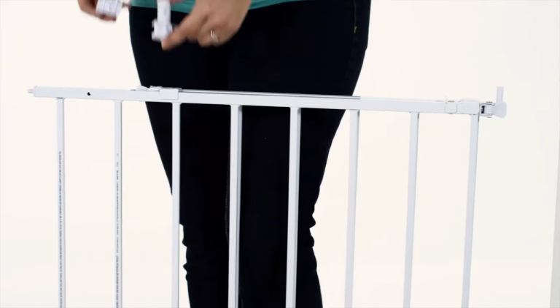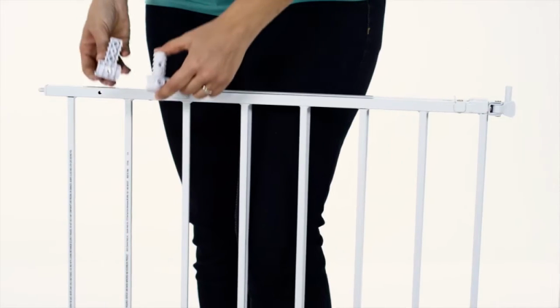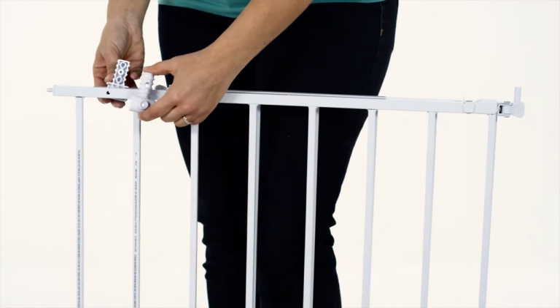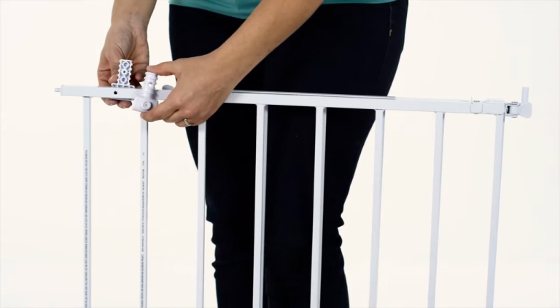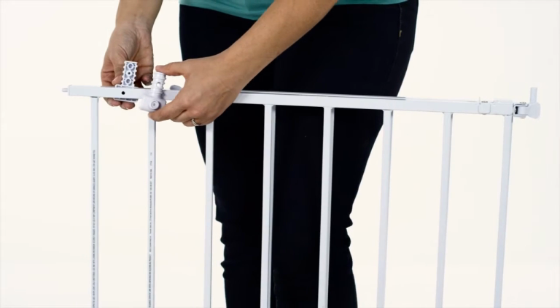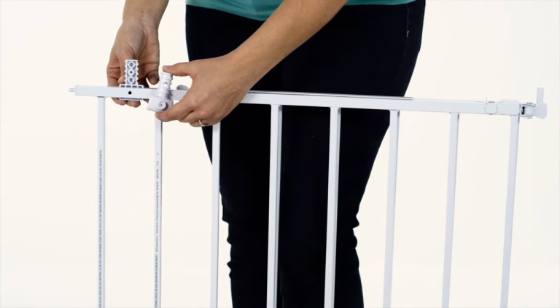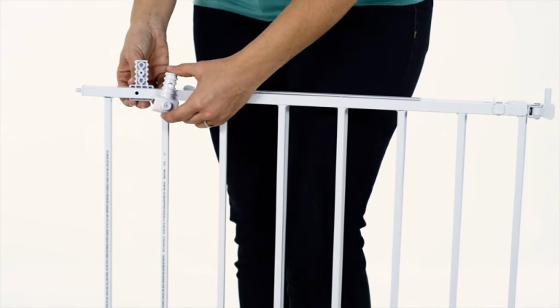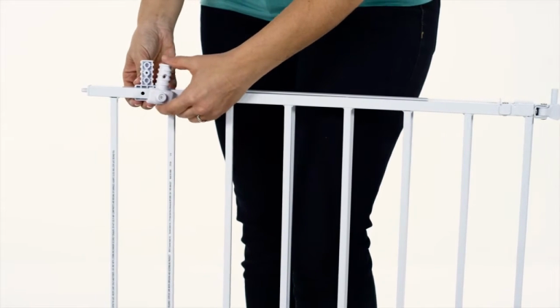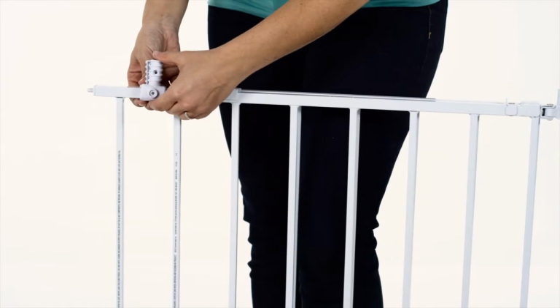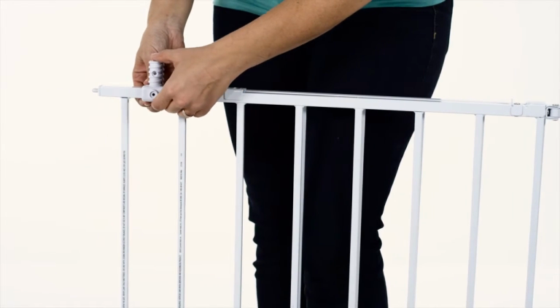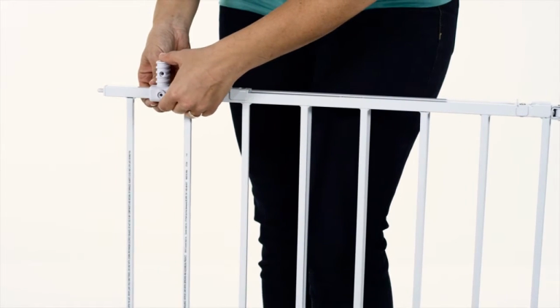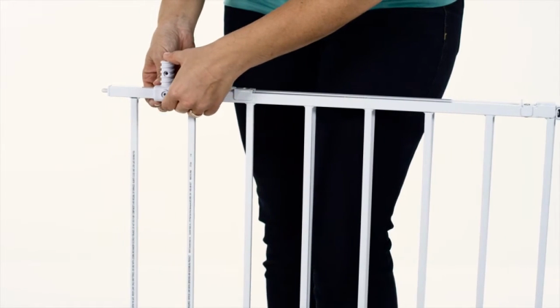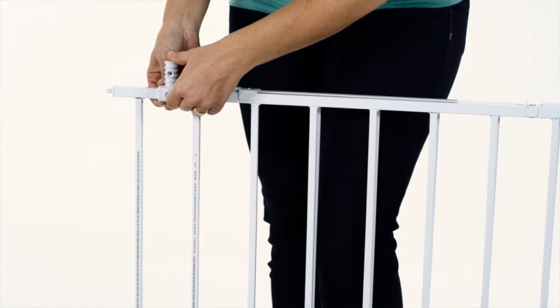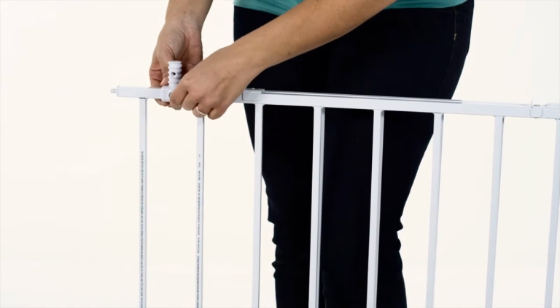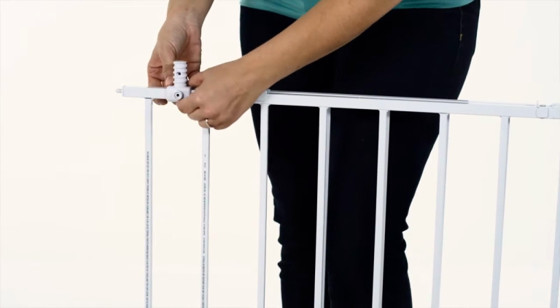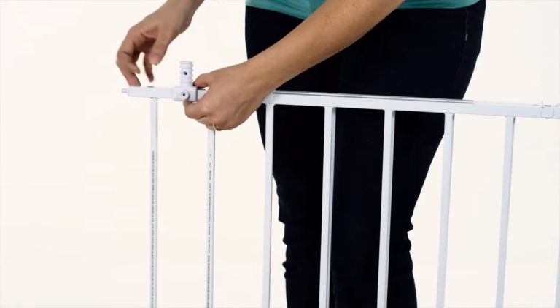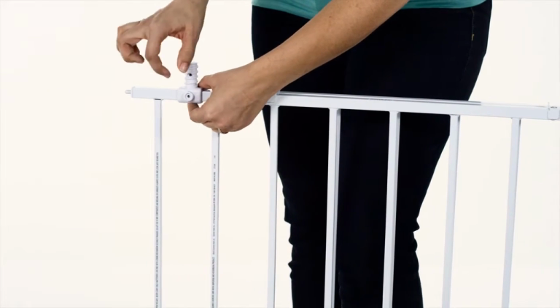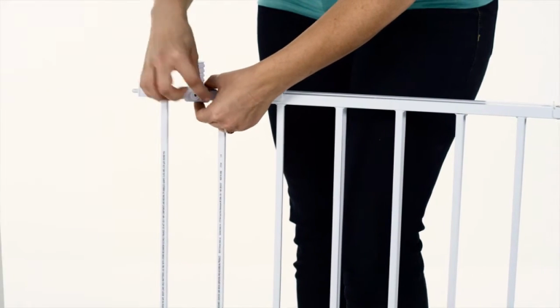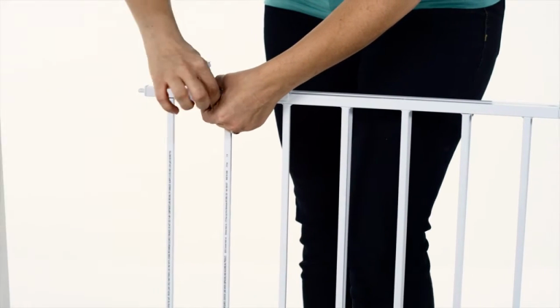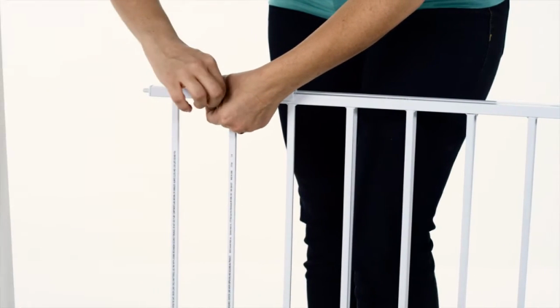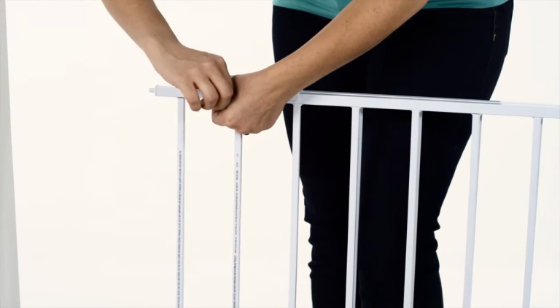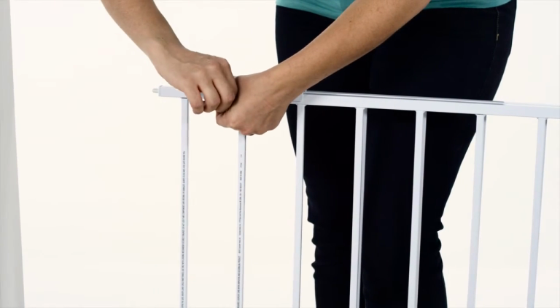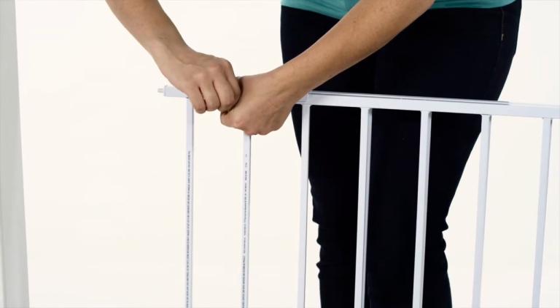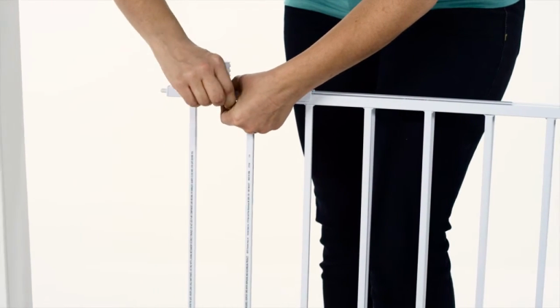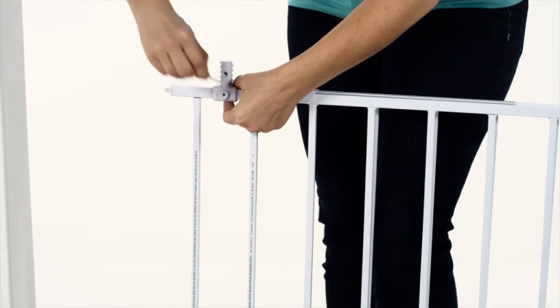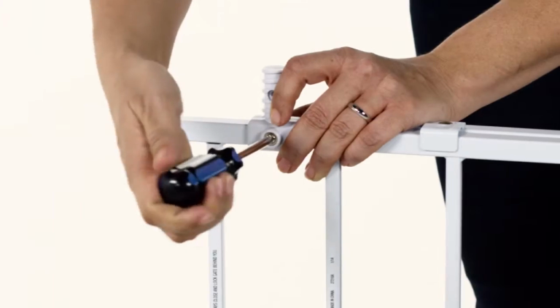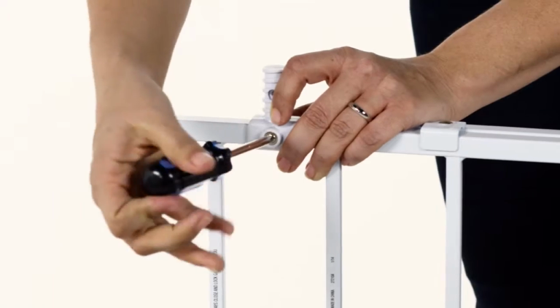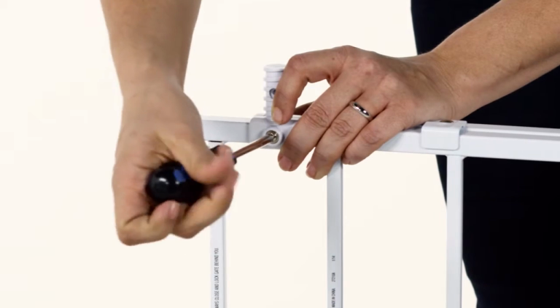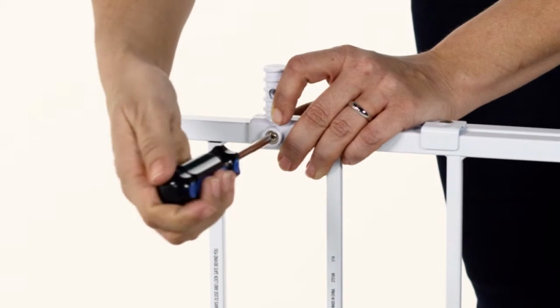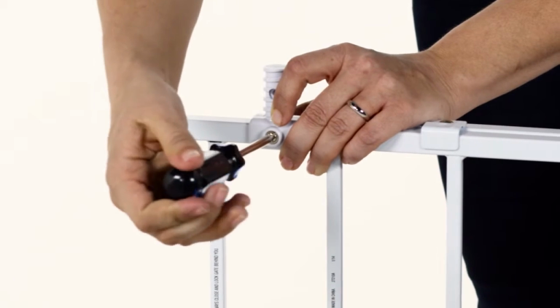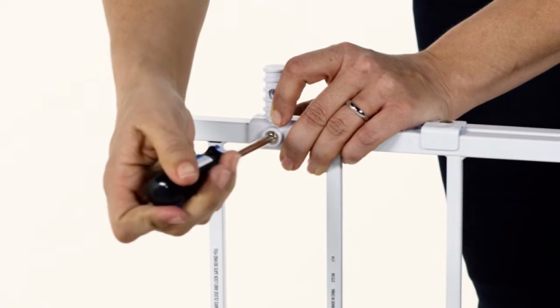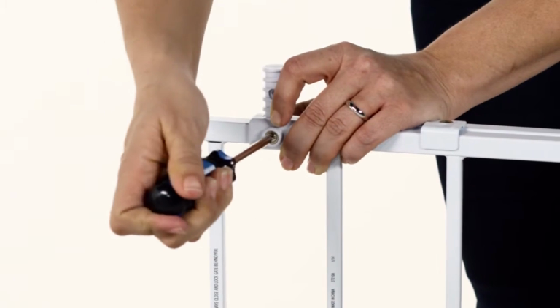To get started, first attach the support foot to the bottom of the gate with the provided fasteners using the pre-drilled hole.